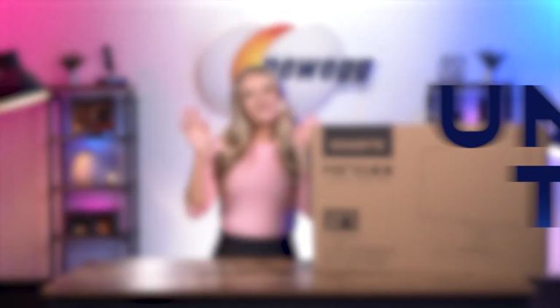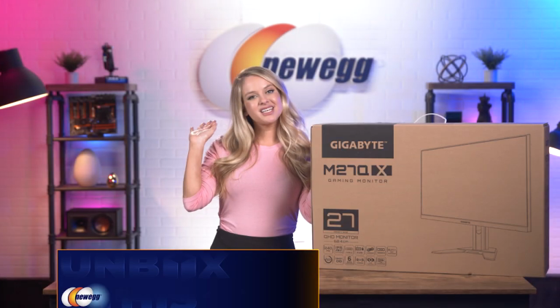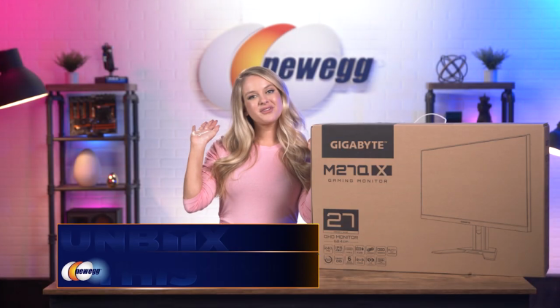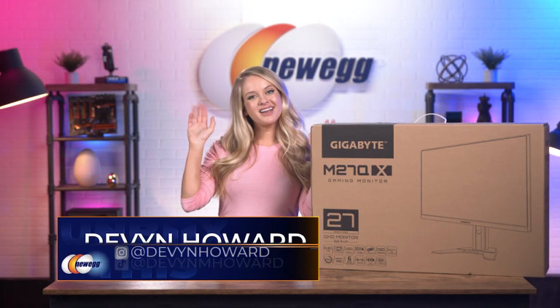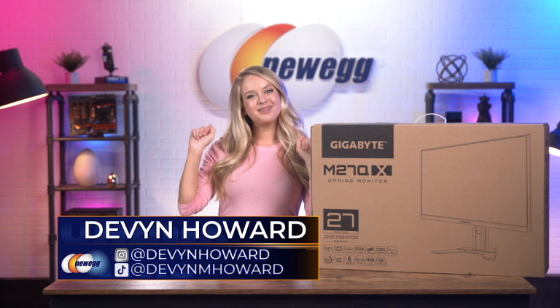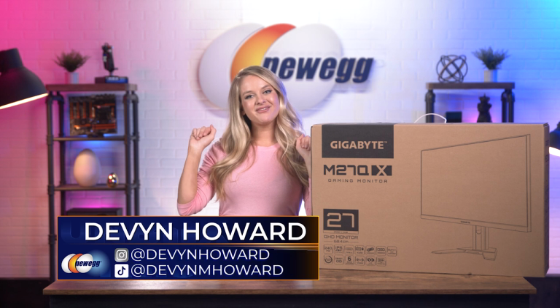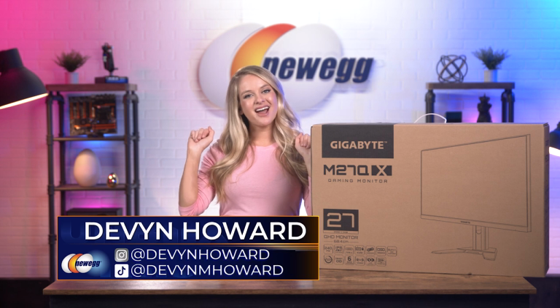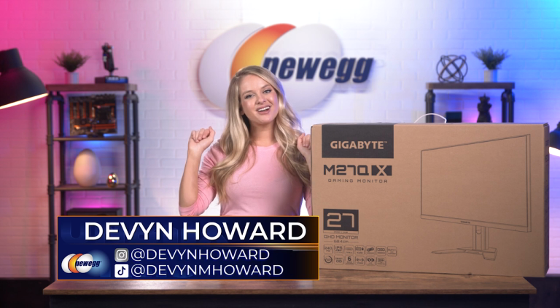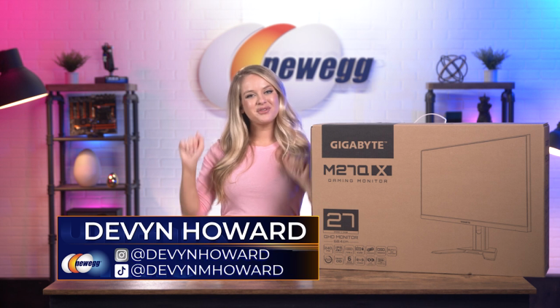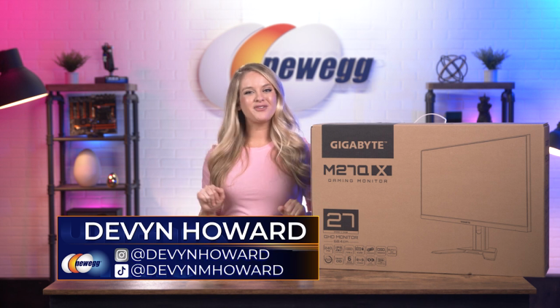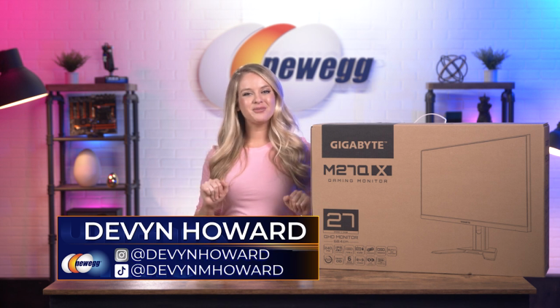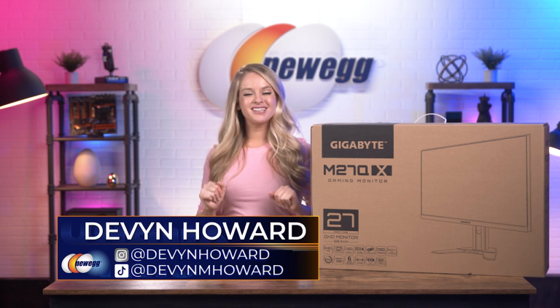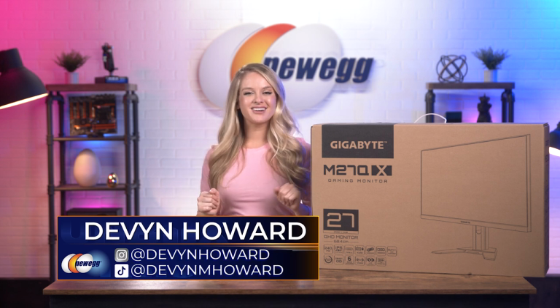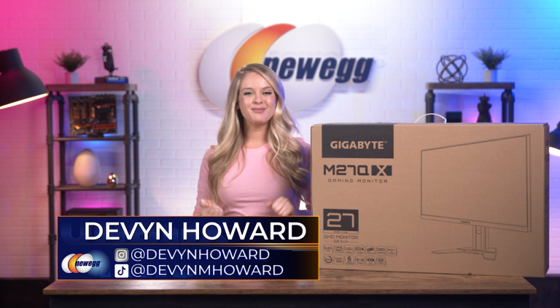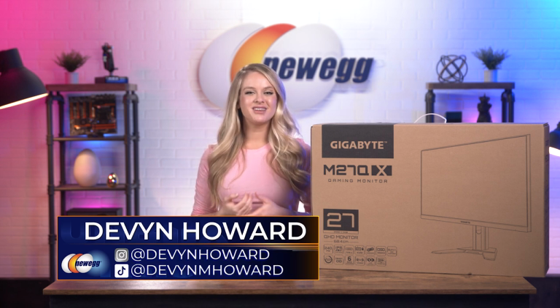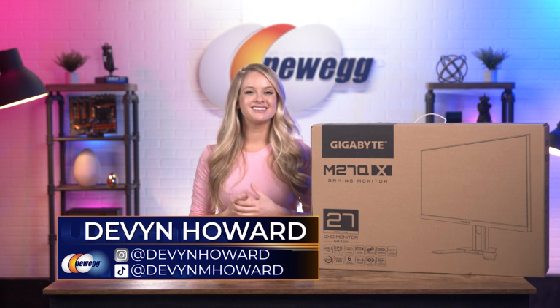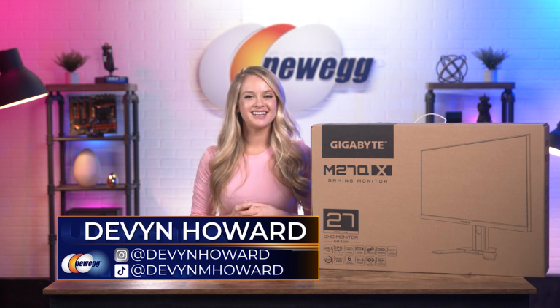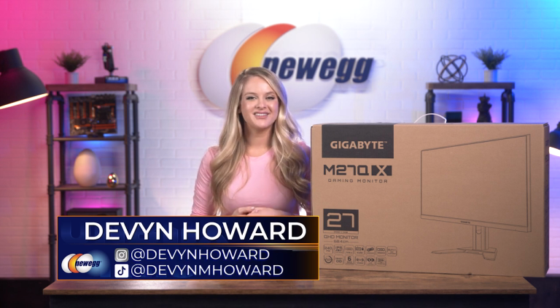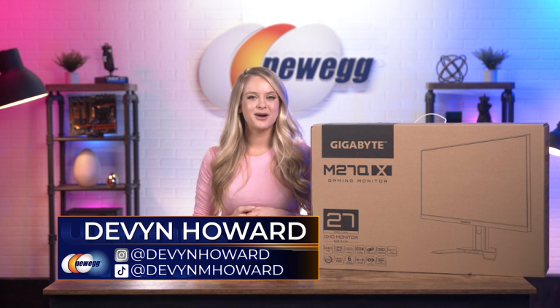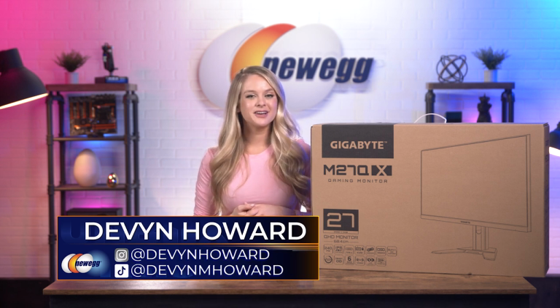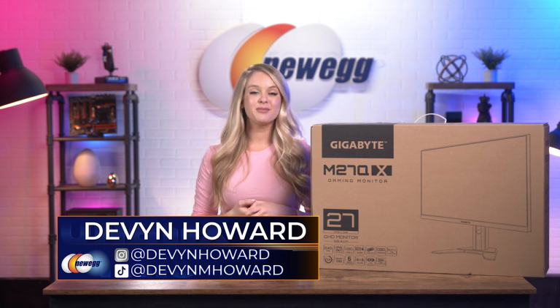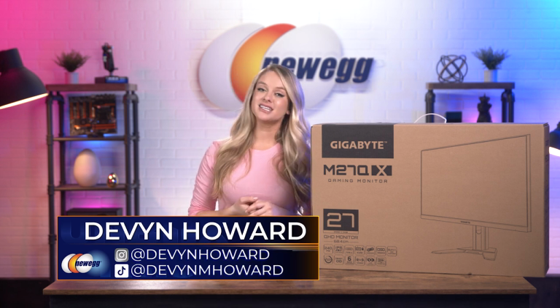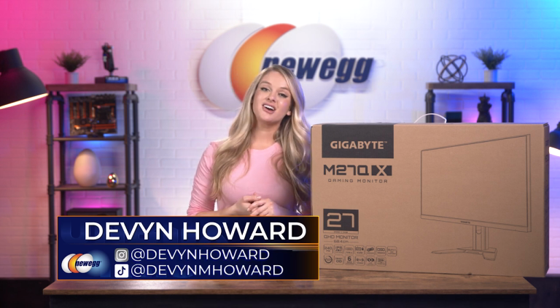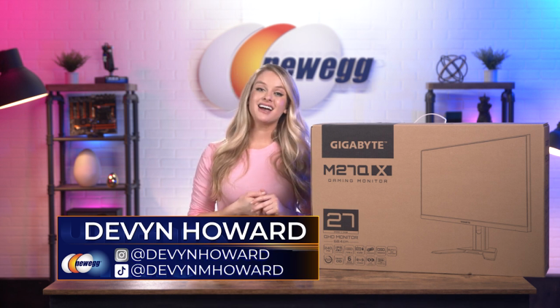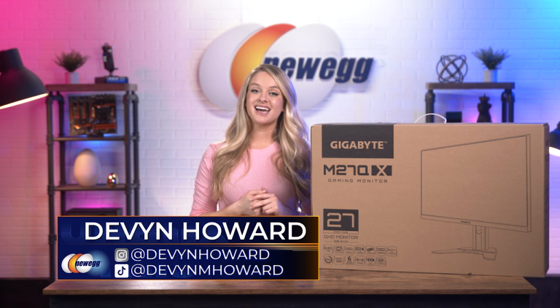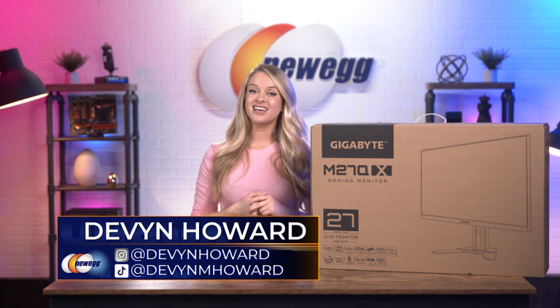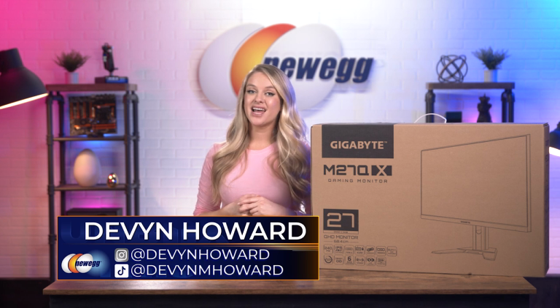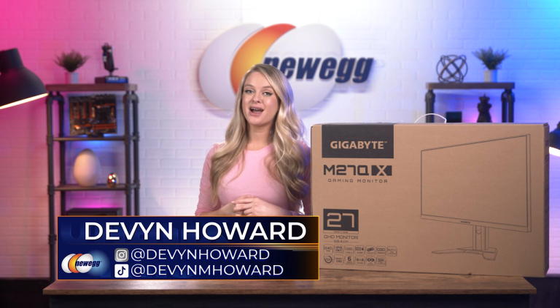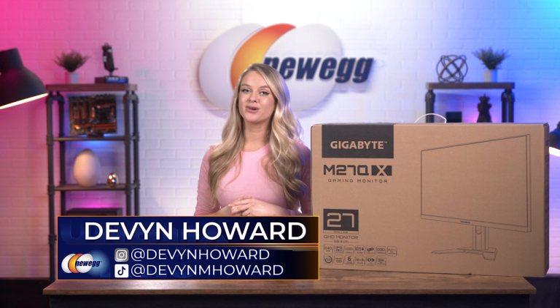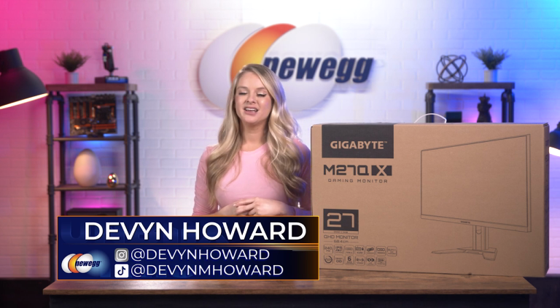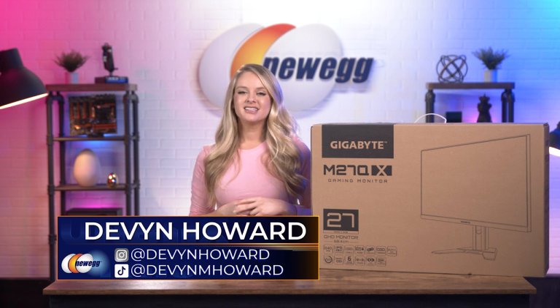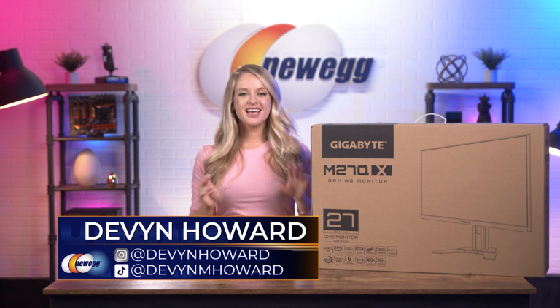What's up everyone? I'm Devin Howard. If you want to follow me on Instagram, I'm there as @DevinHoward, and I'm on TikTok as @DevinMHoward.